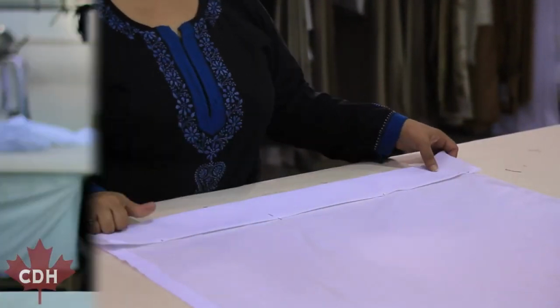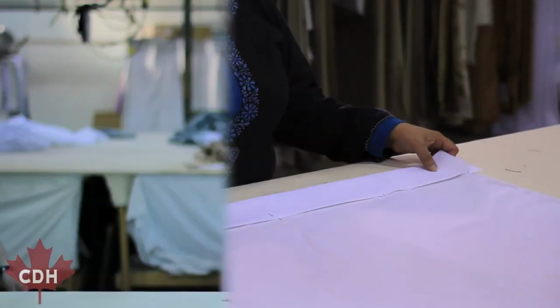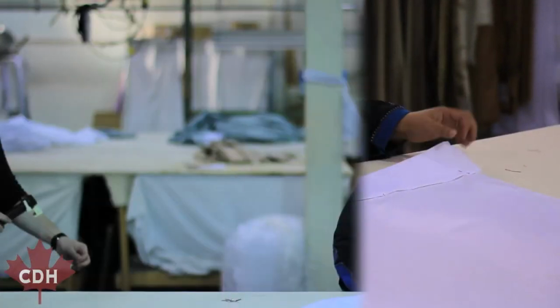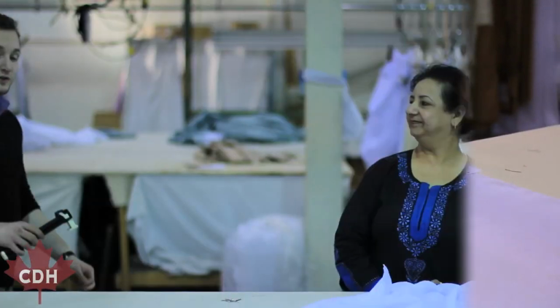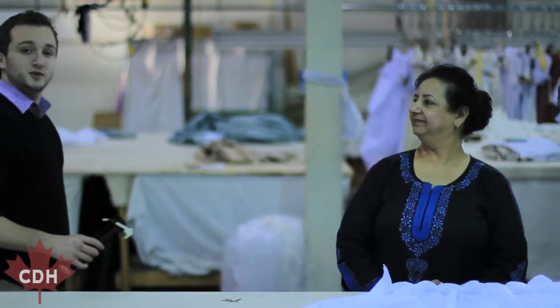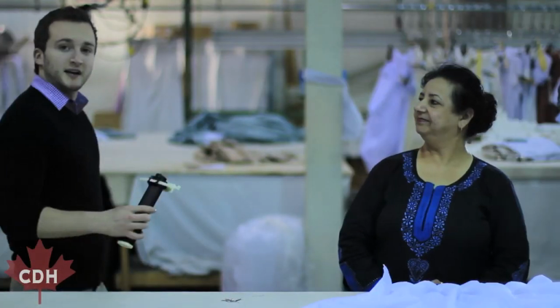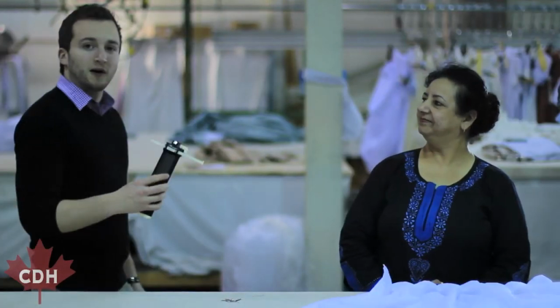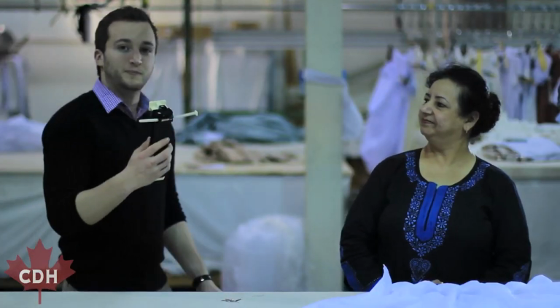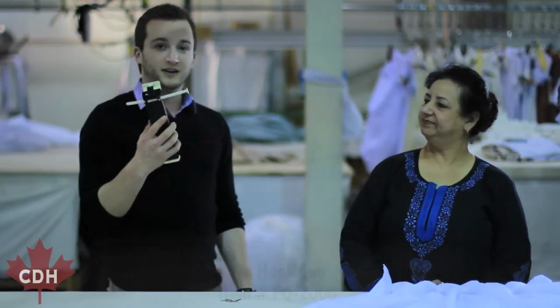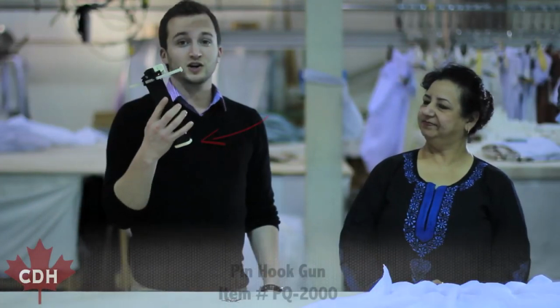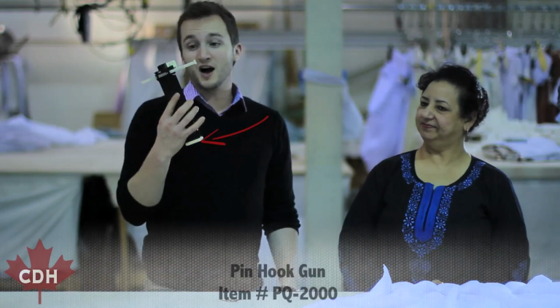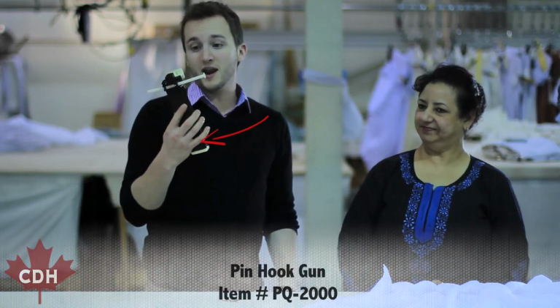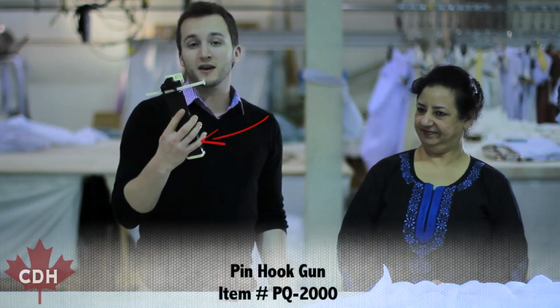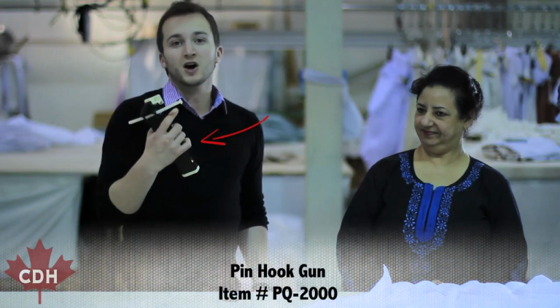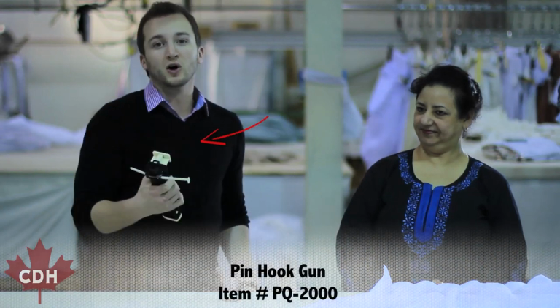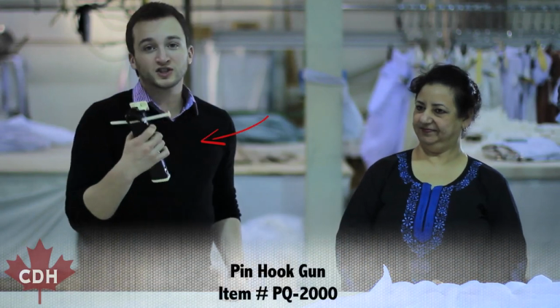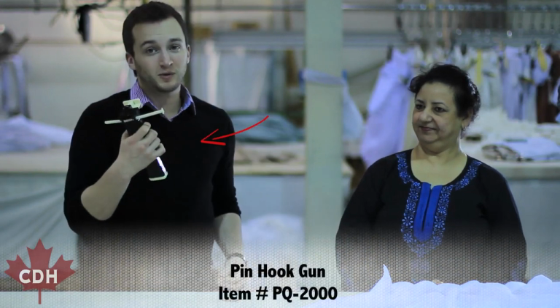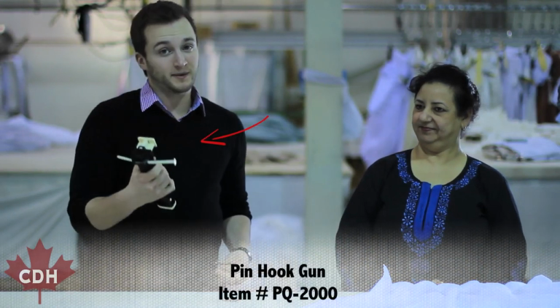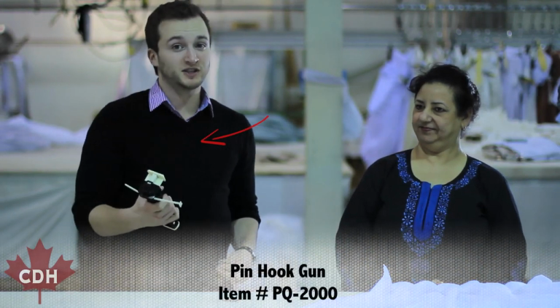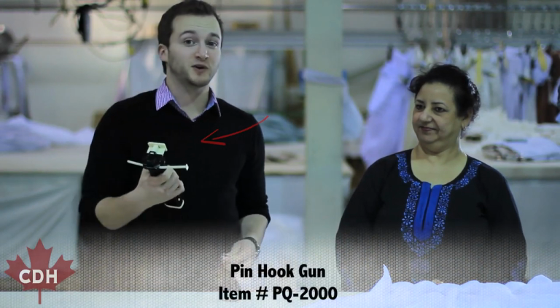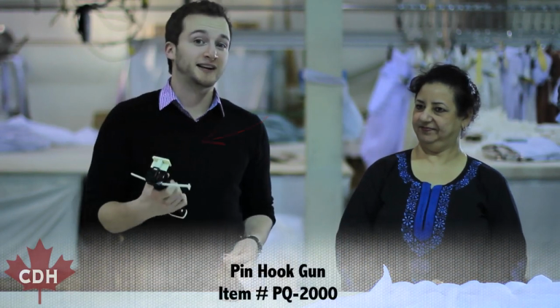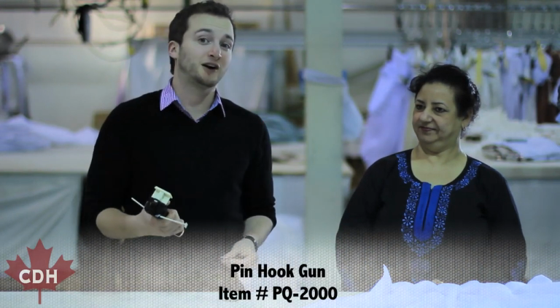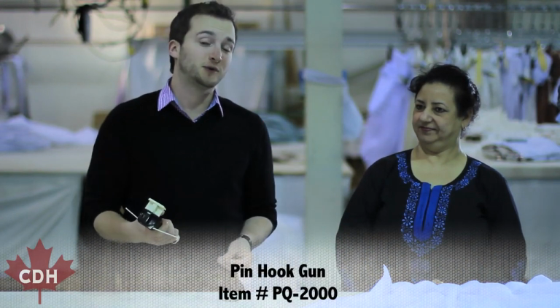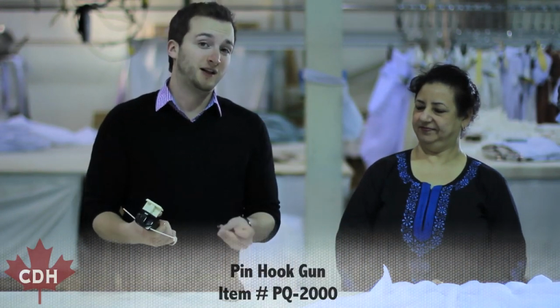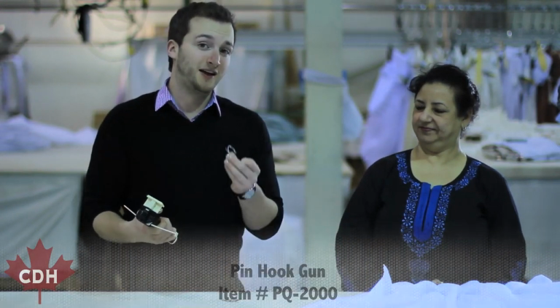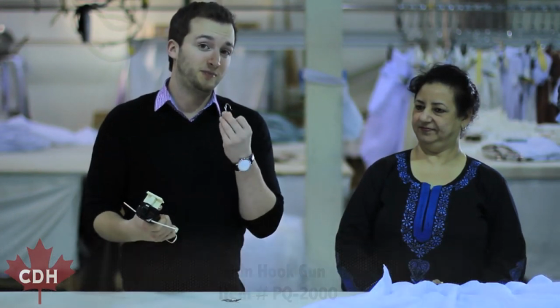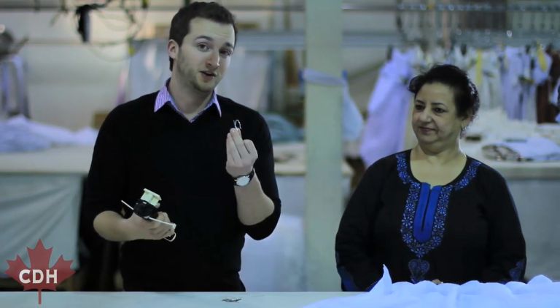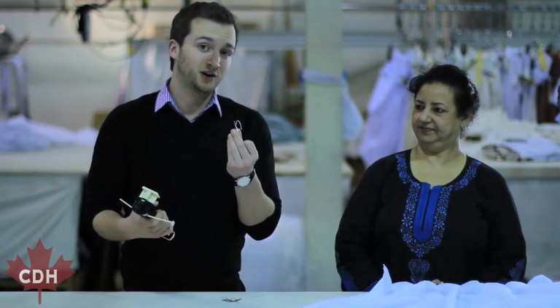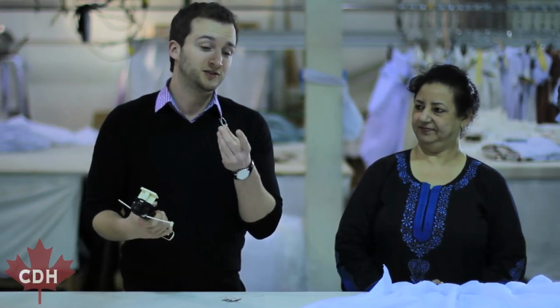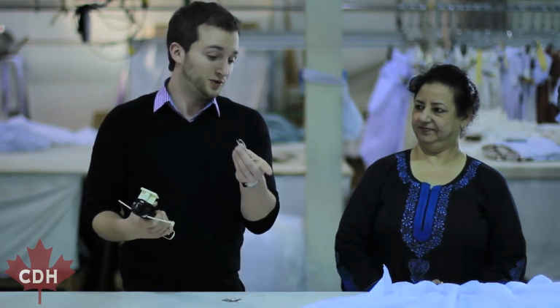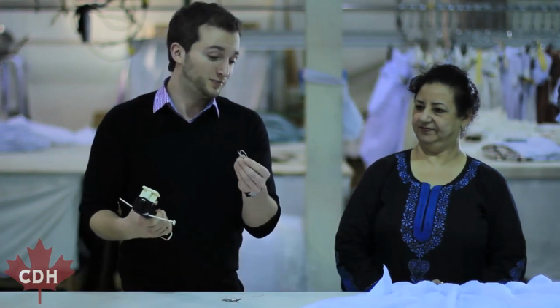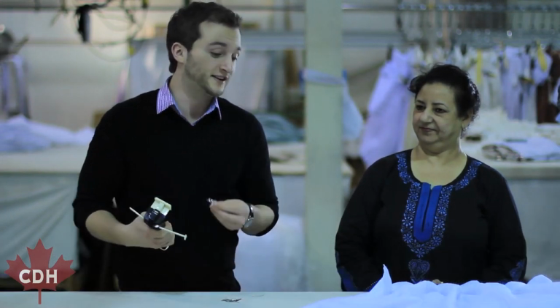So using our pin hook gun, Osha will demonstrate how to apply the pin hook to the pleat.